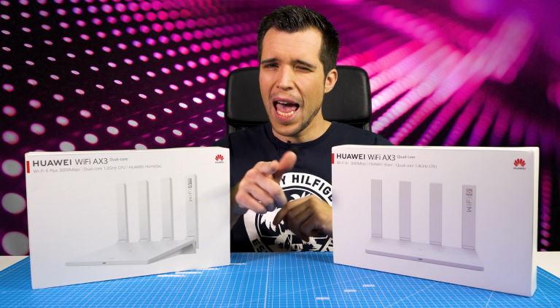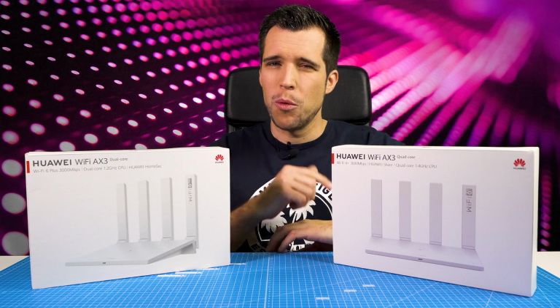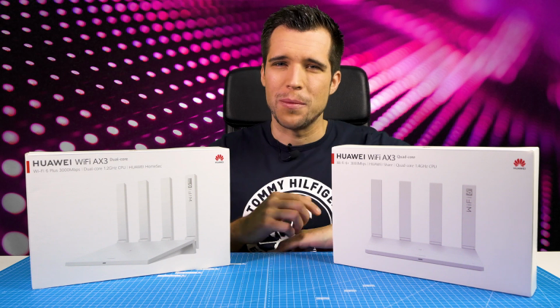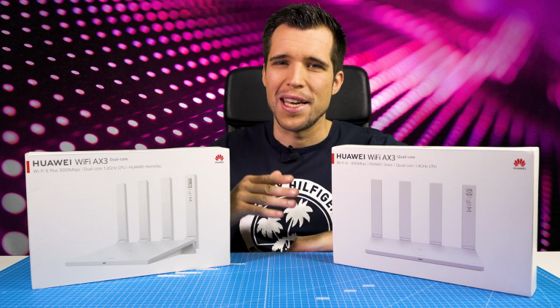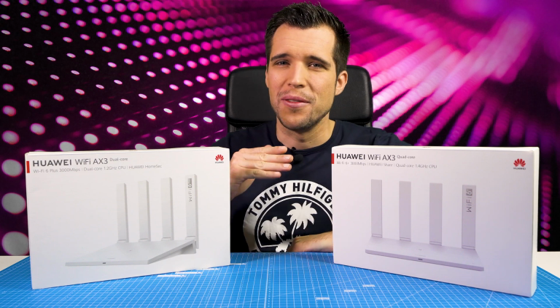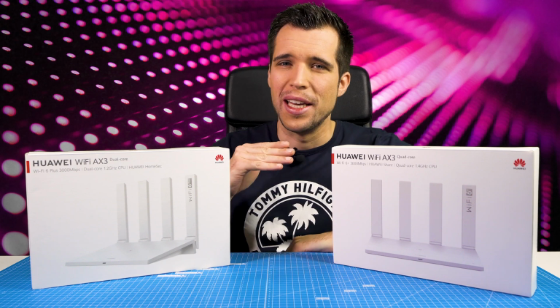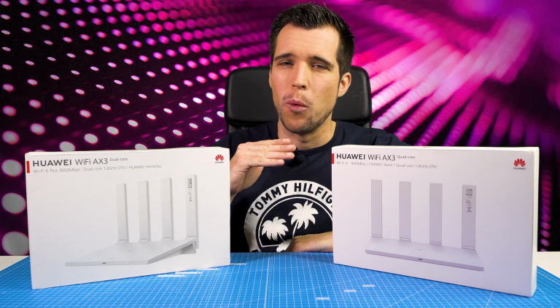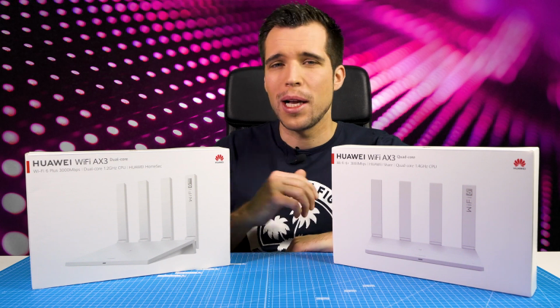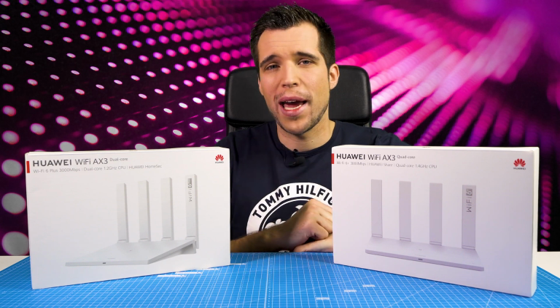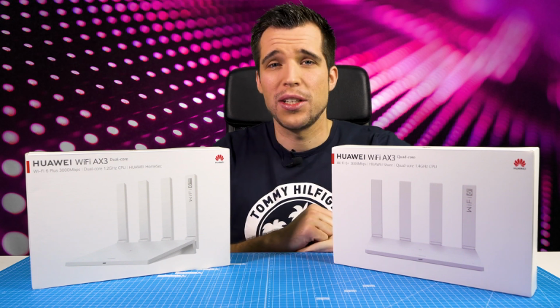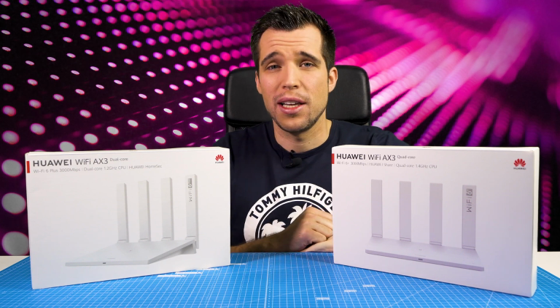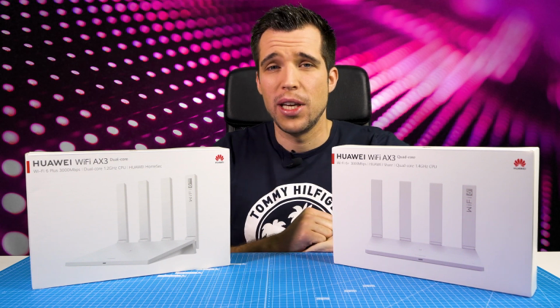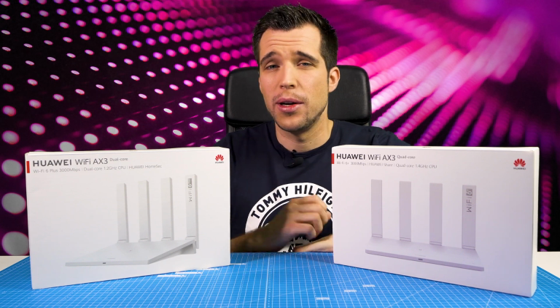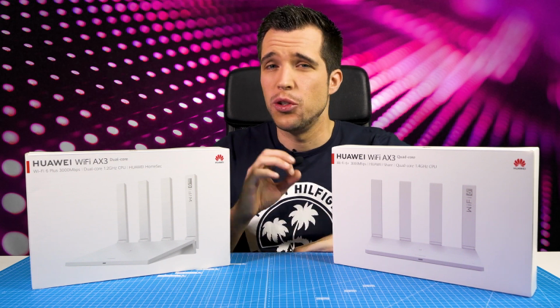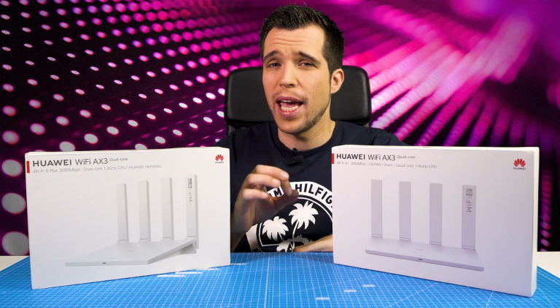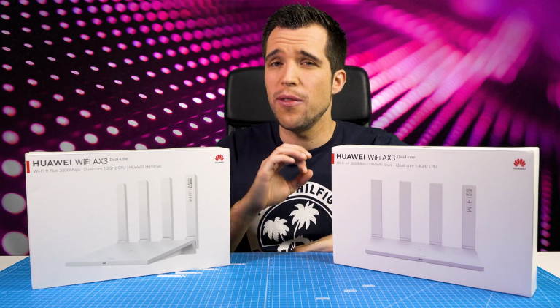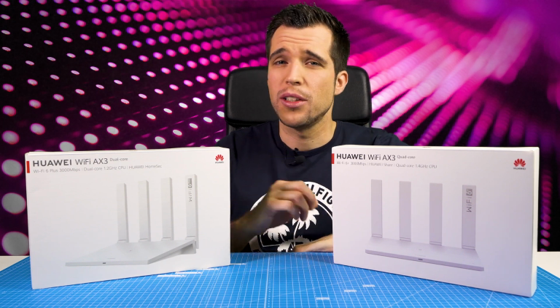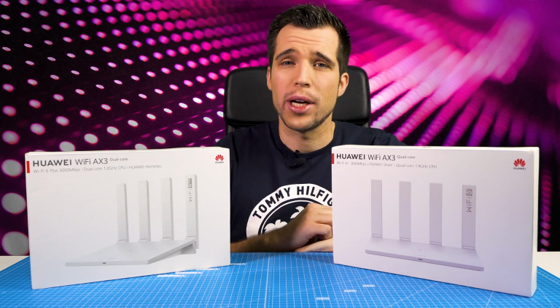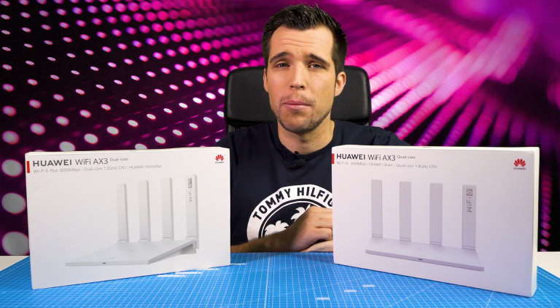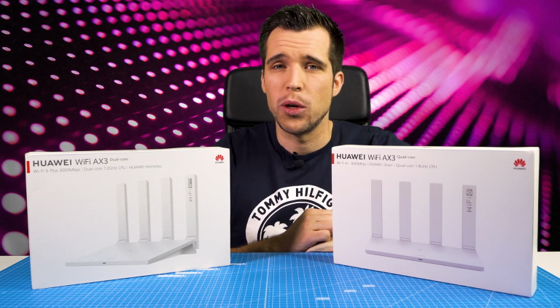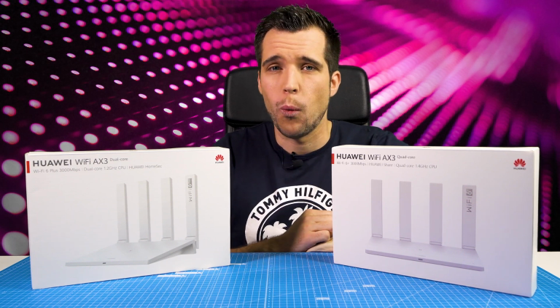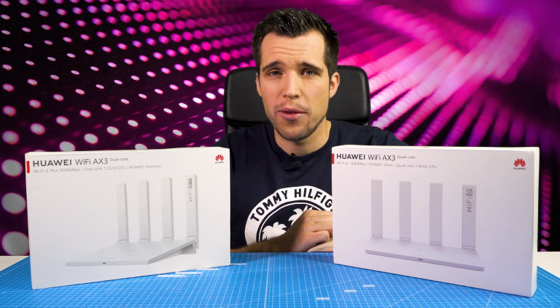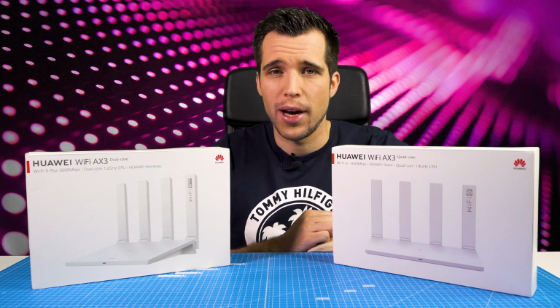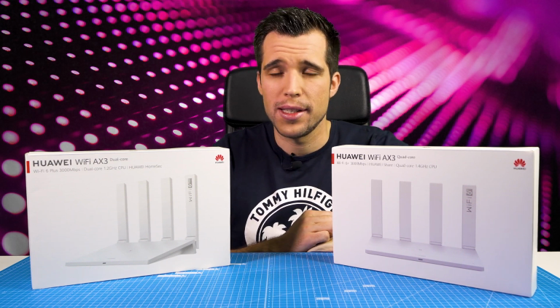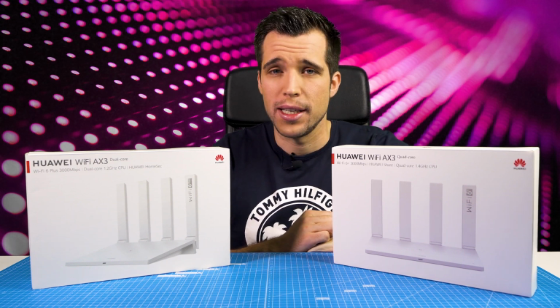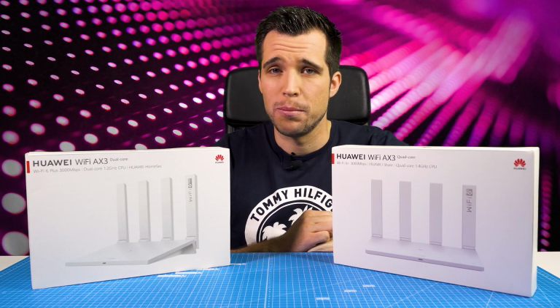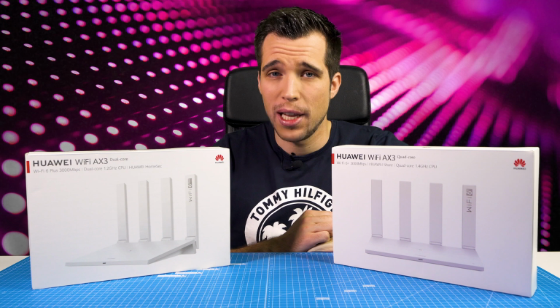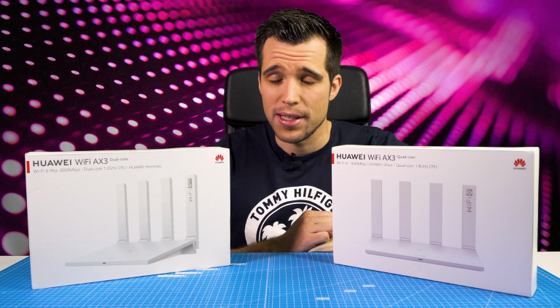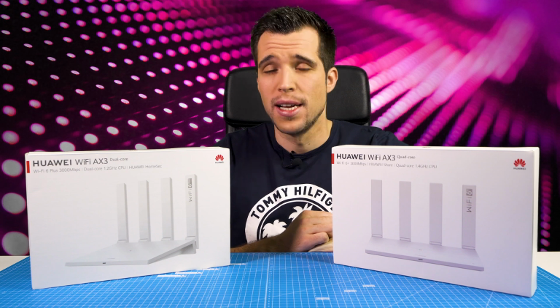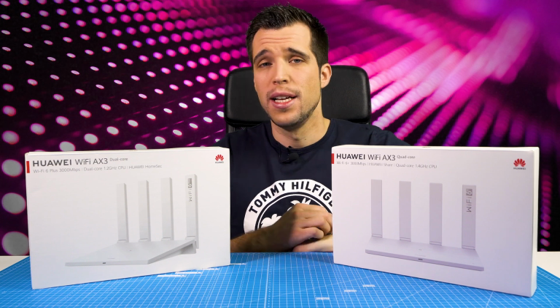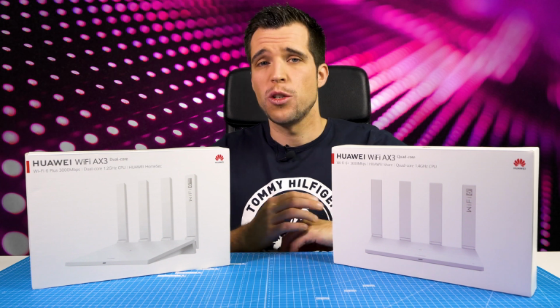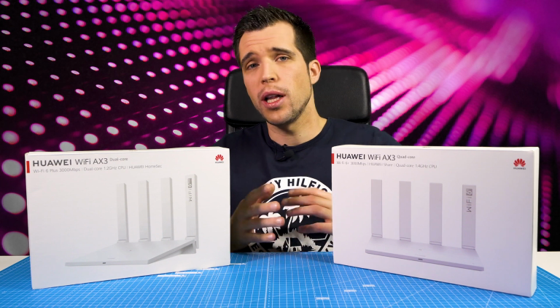Hey, what's up guys? Steven here. Welcome back to another video and today we're talking about Wi-Fi 6+.